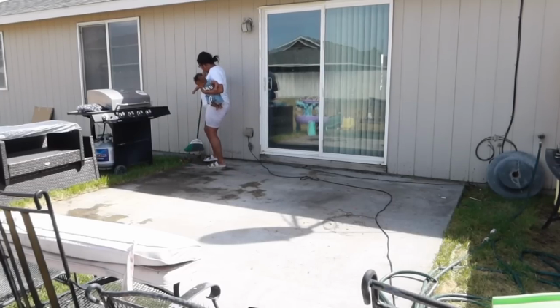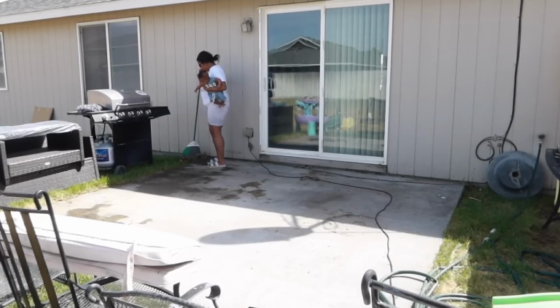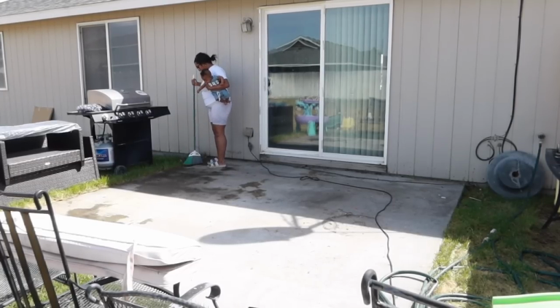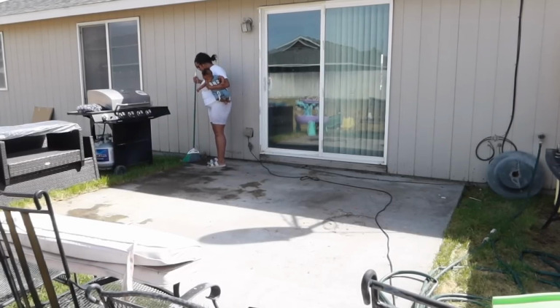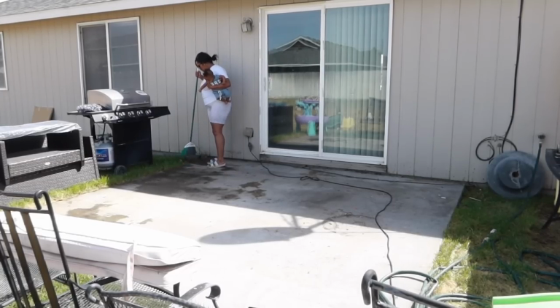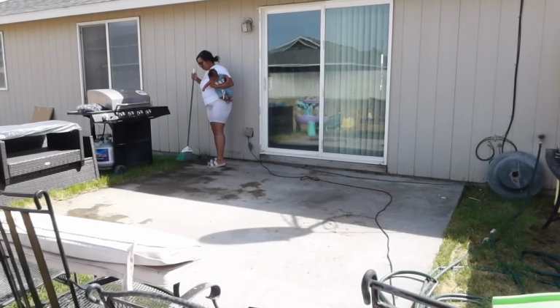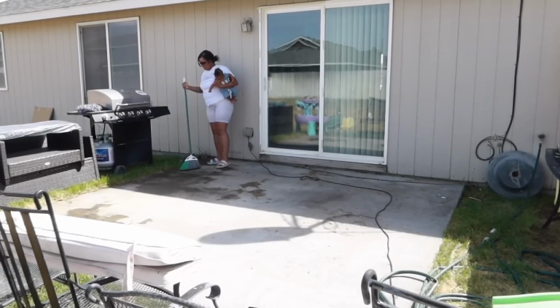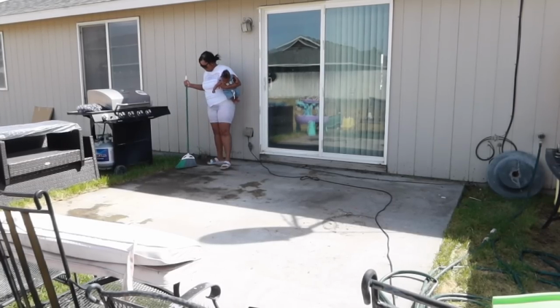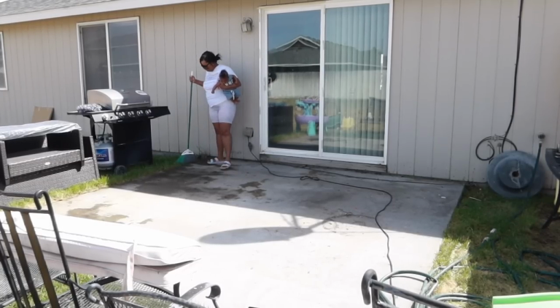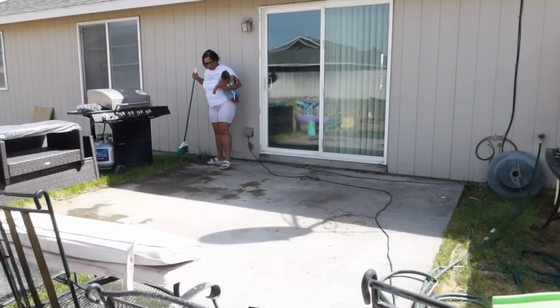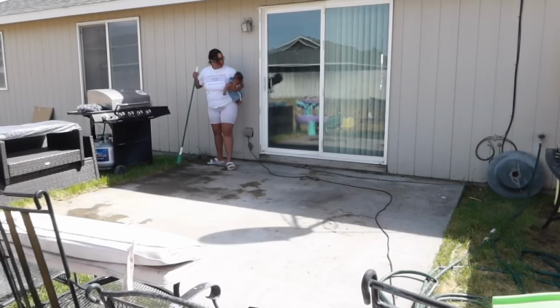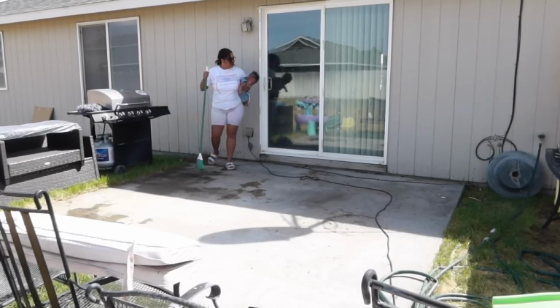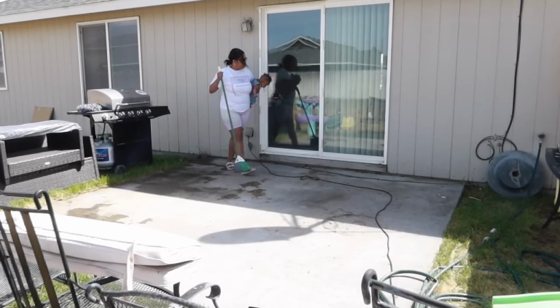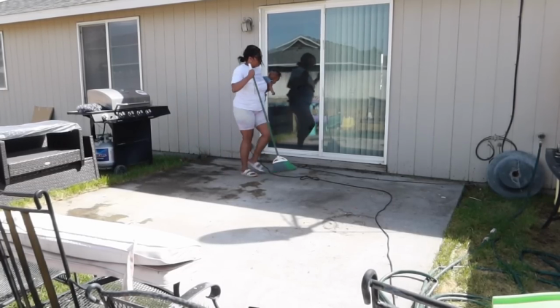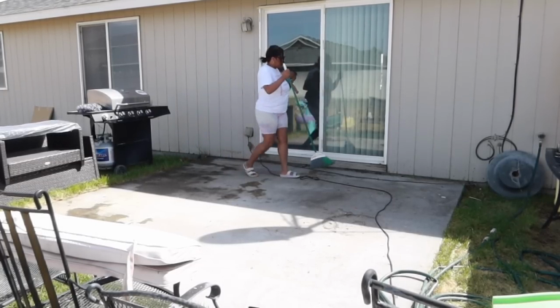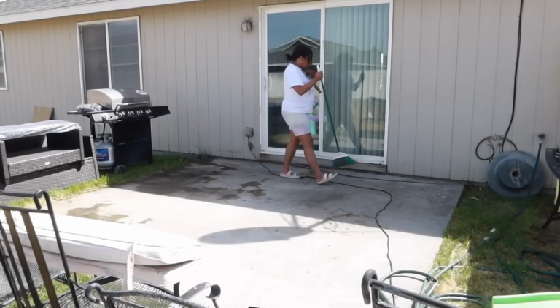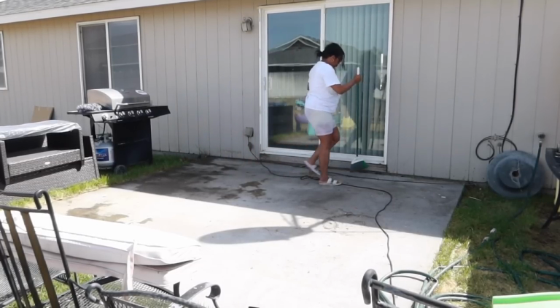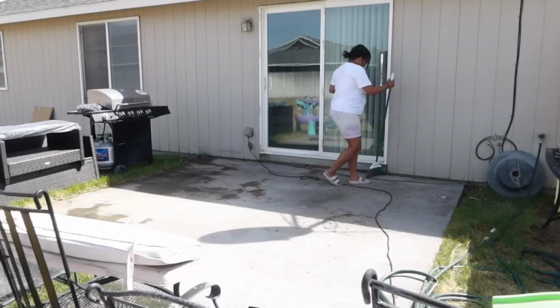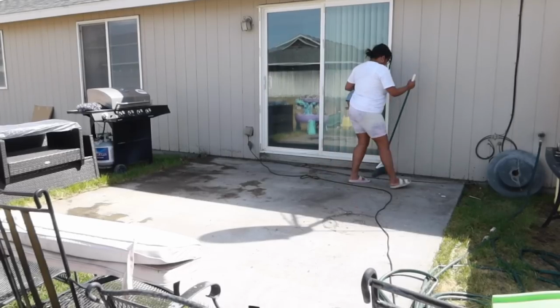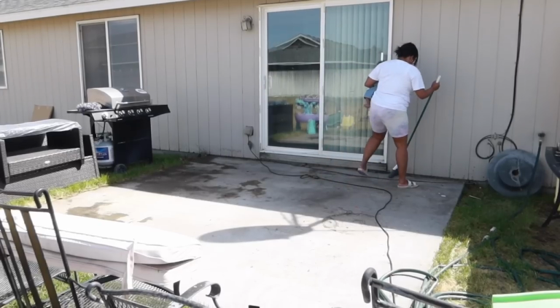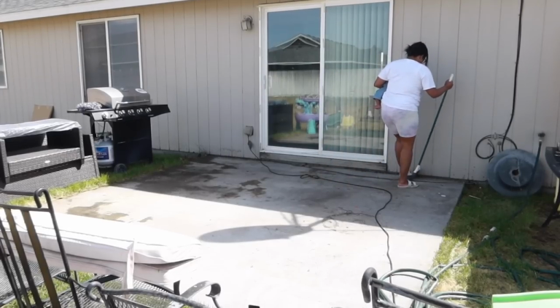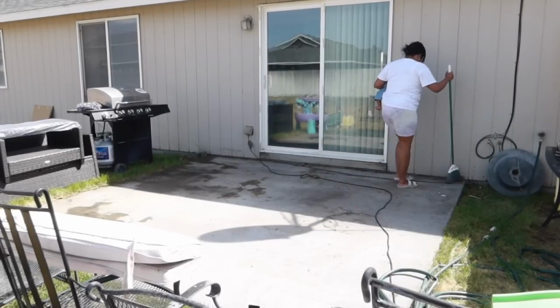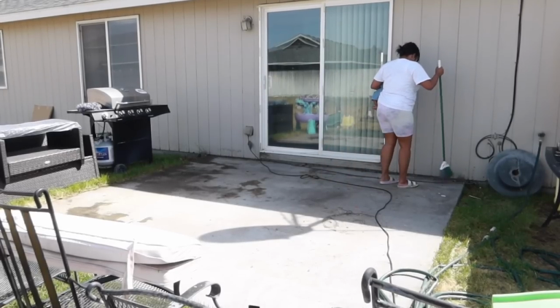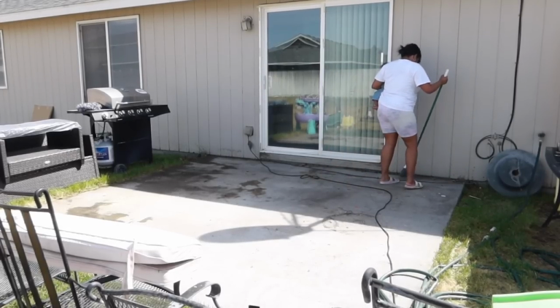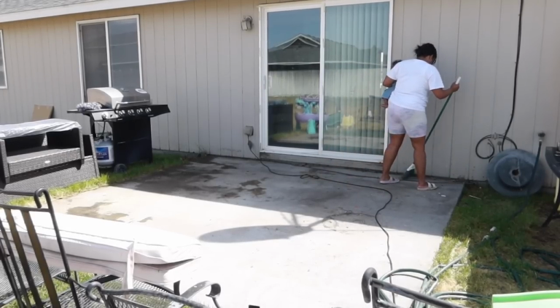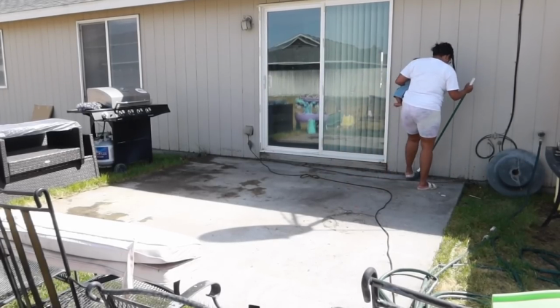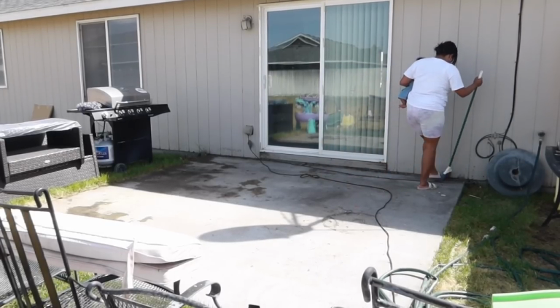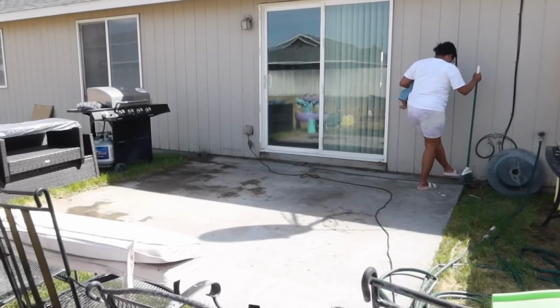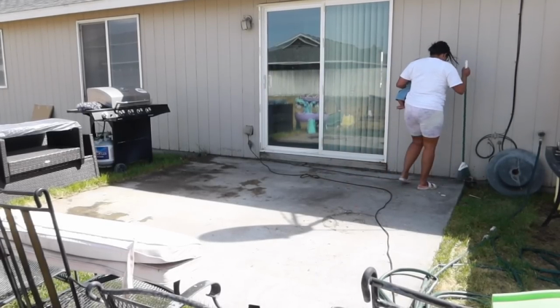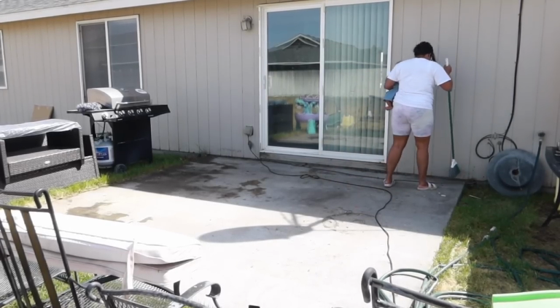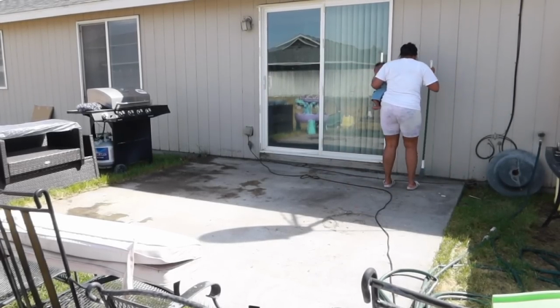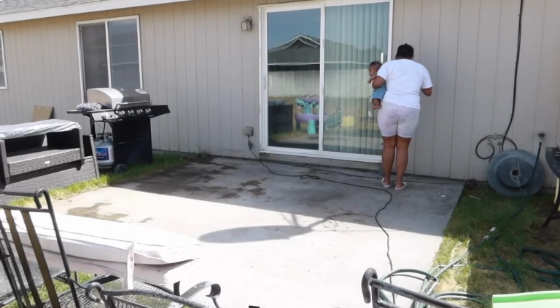I had Maxwell join me this time for a little bit of sweeping, and he was the best helper ever.